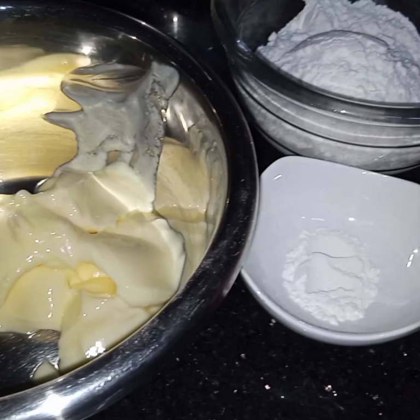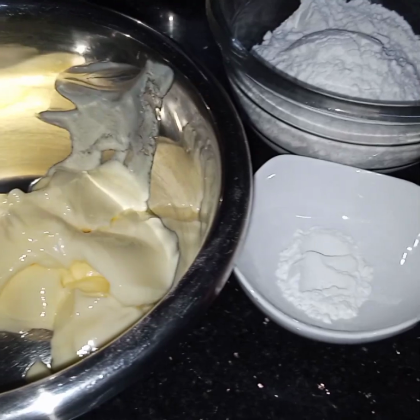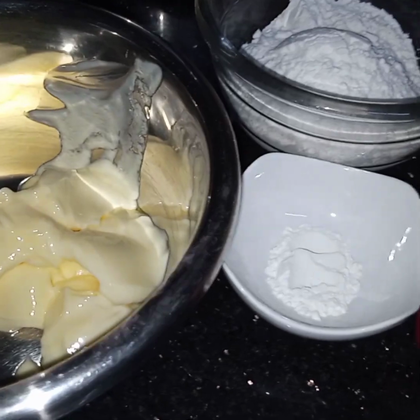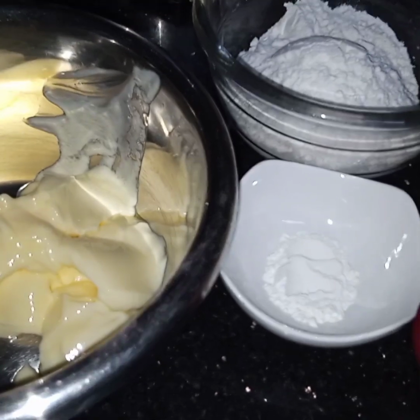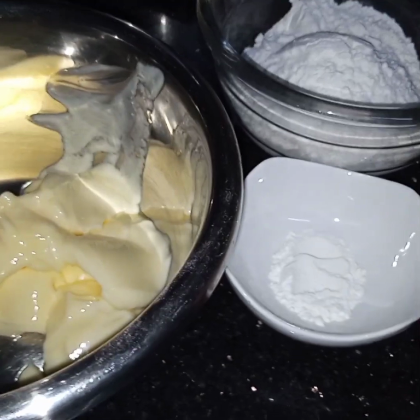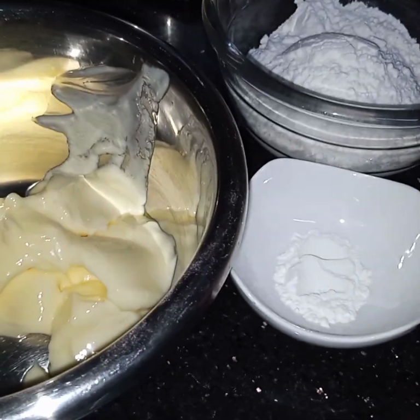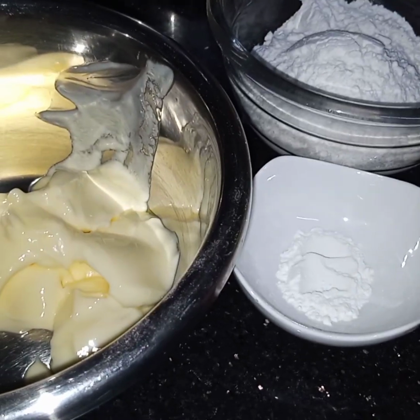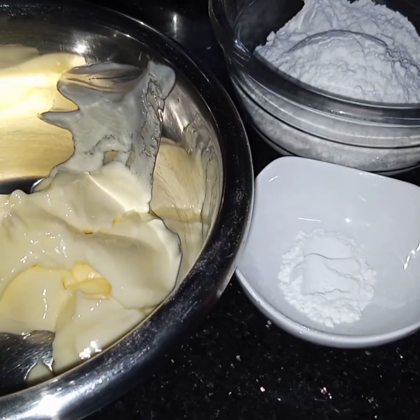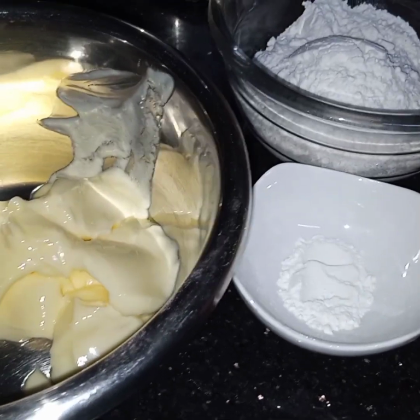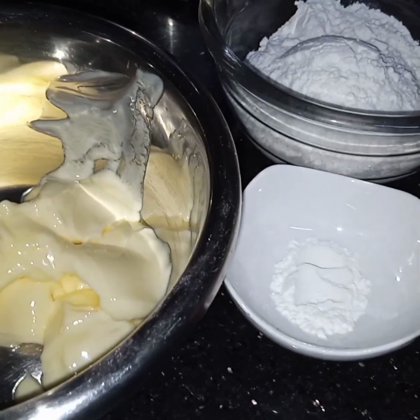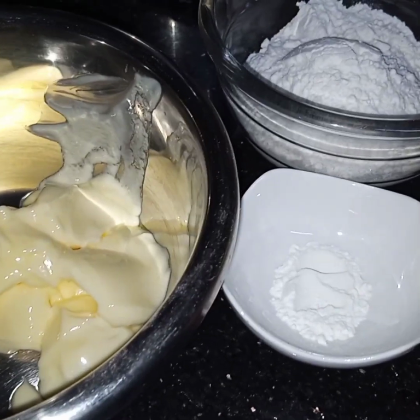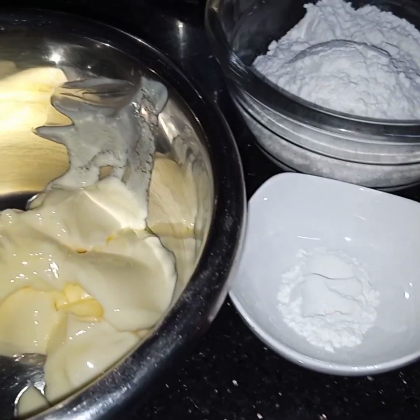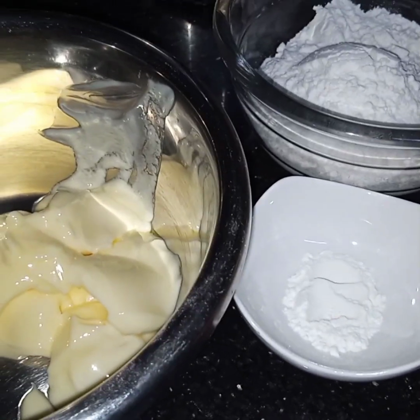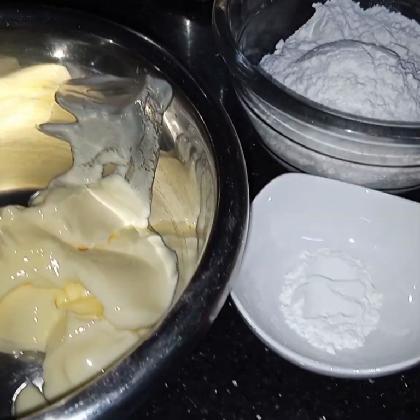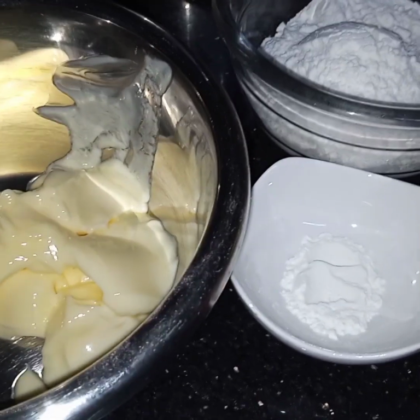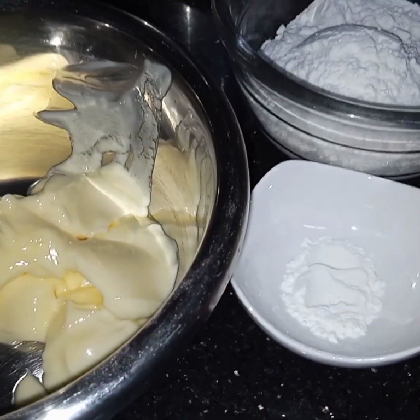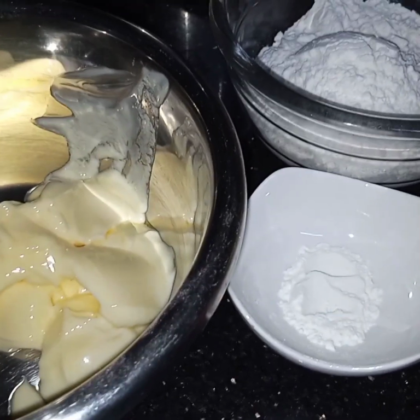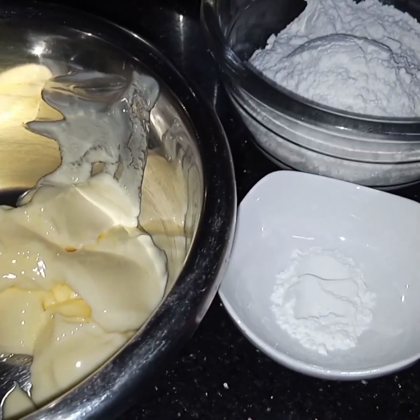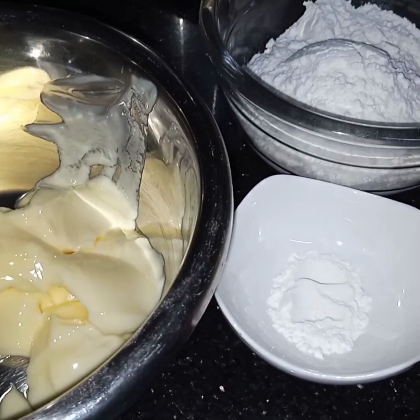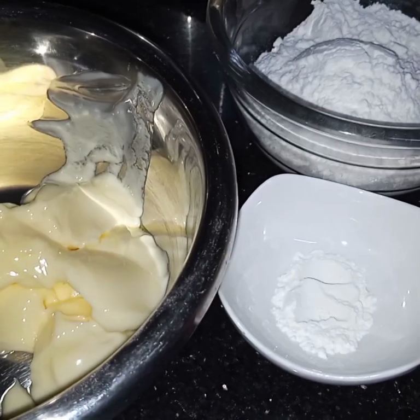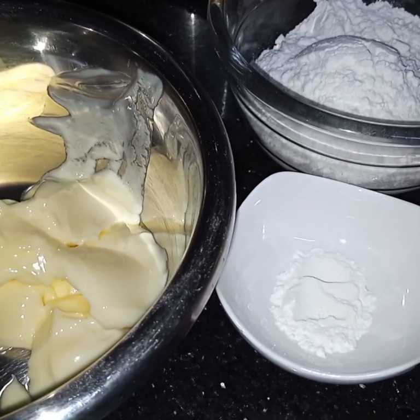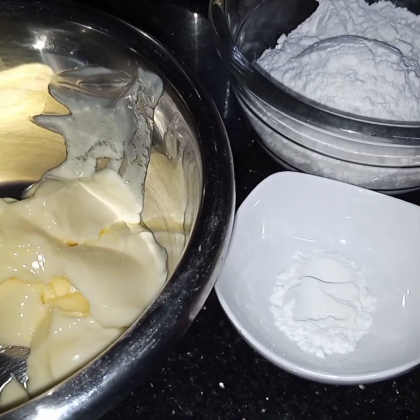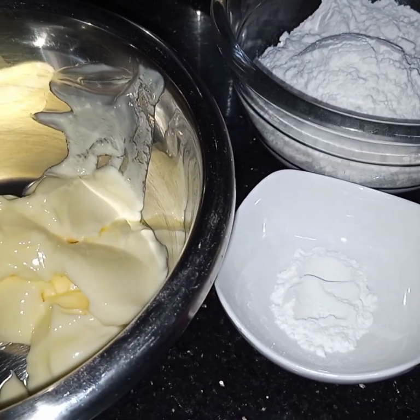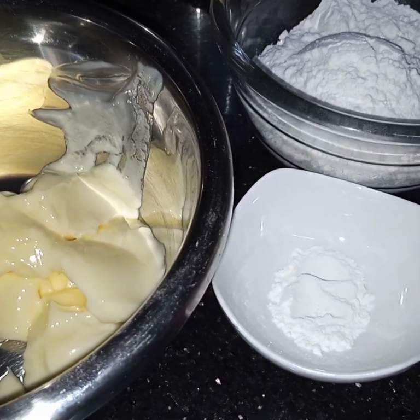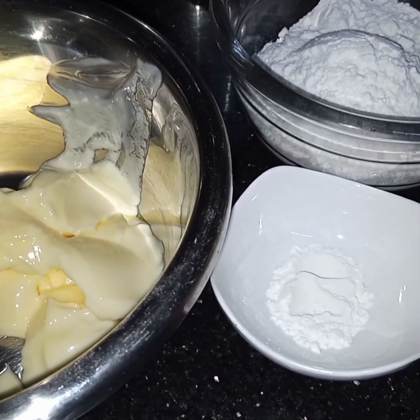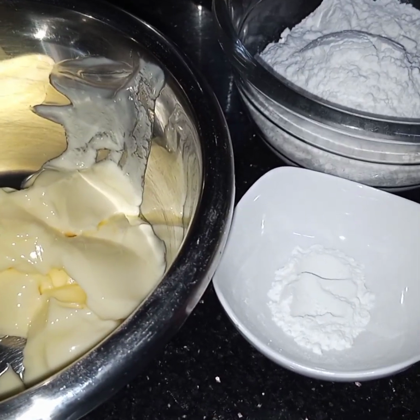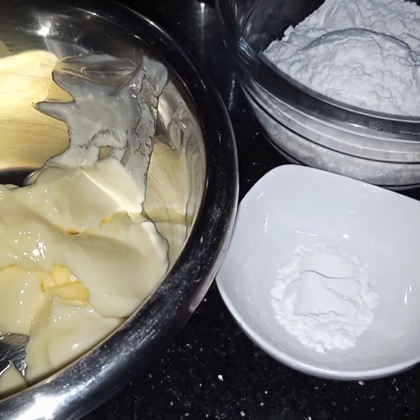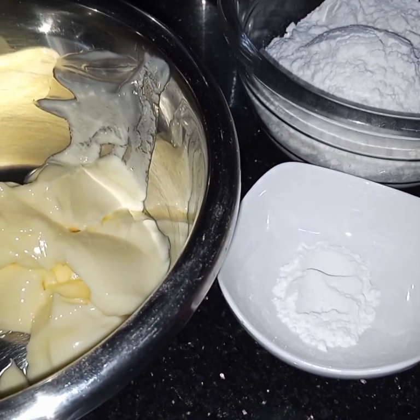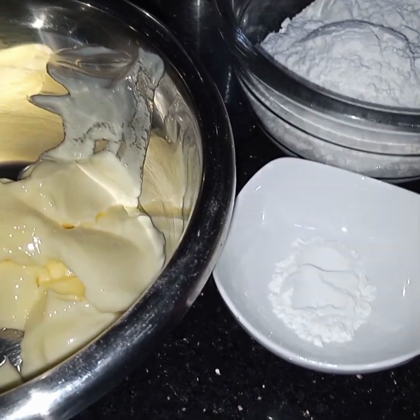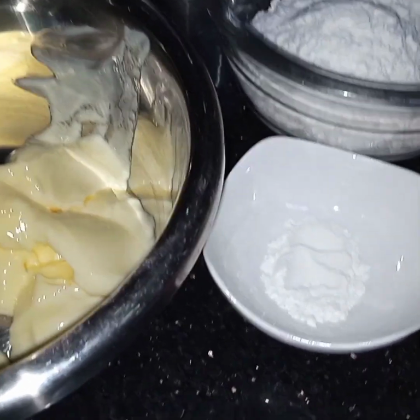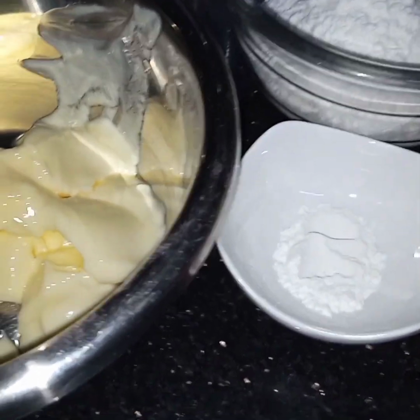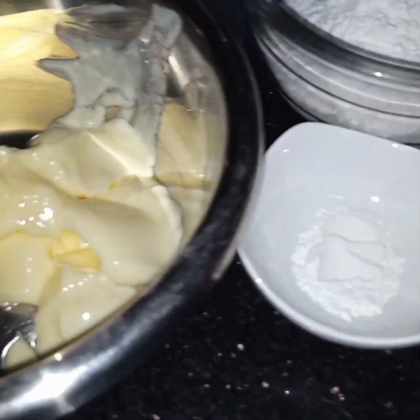Bismillahirrahmanirrahim. Assalamu alaikum. Today I am making Lemon Crunch Cupcakes.